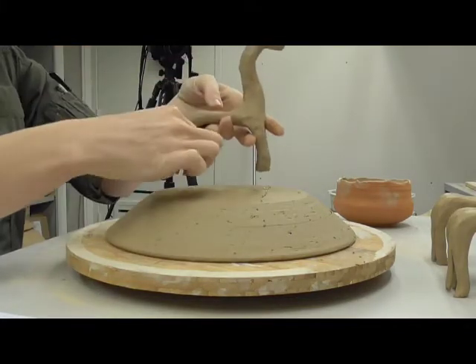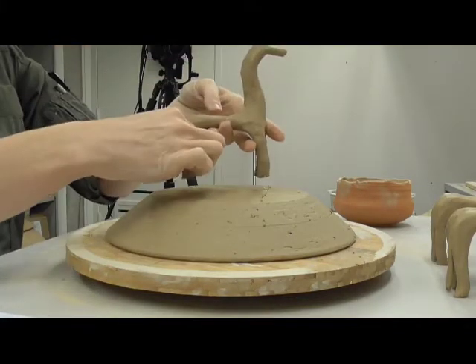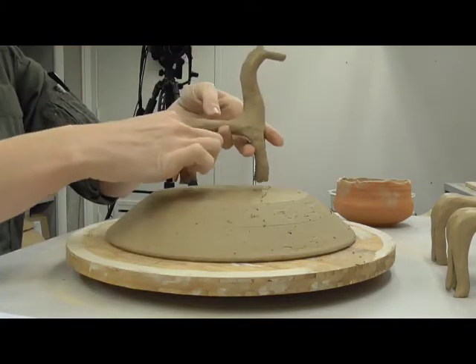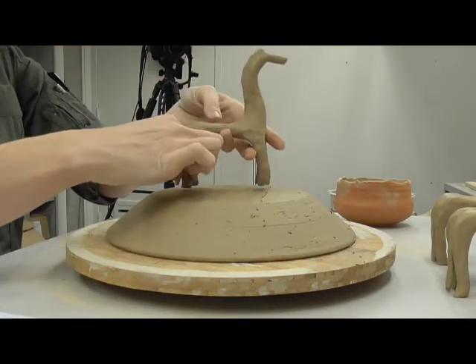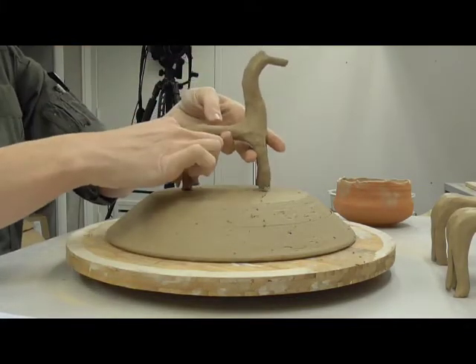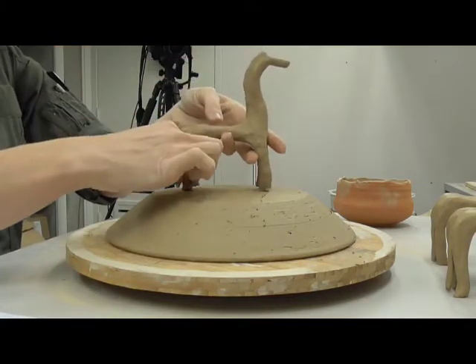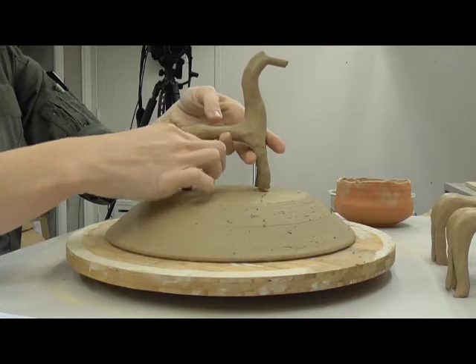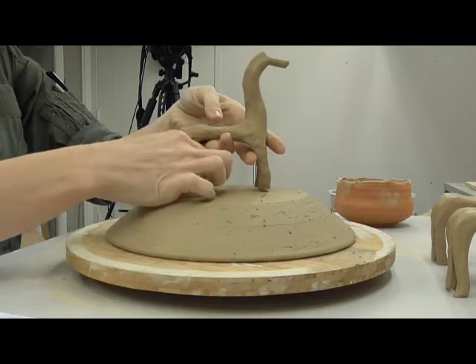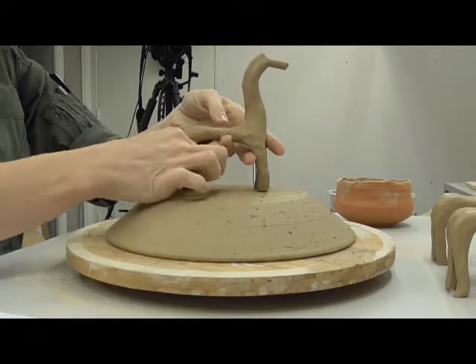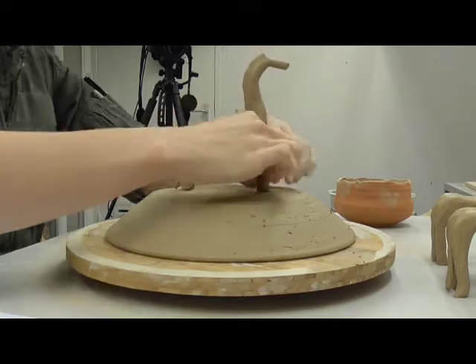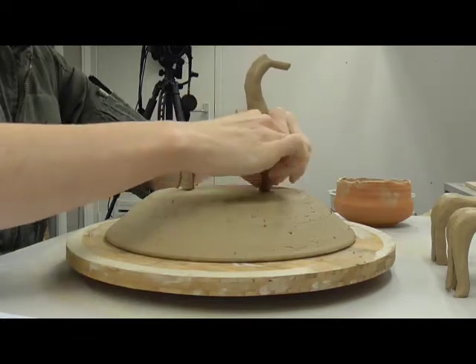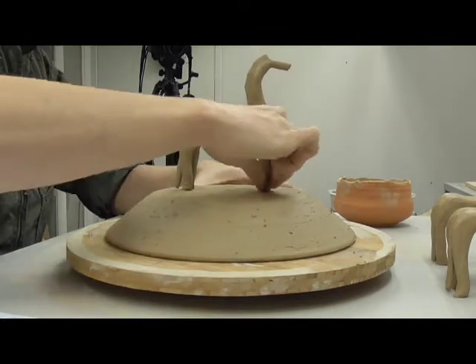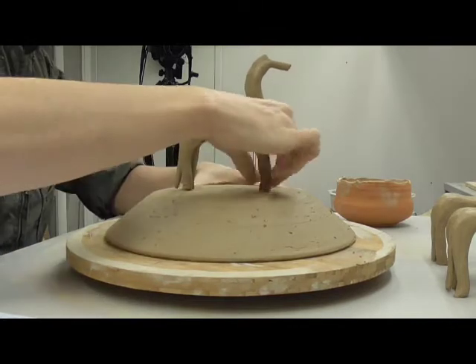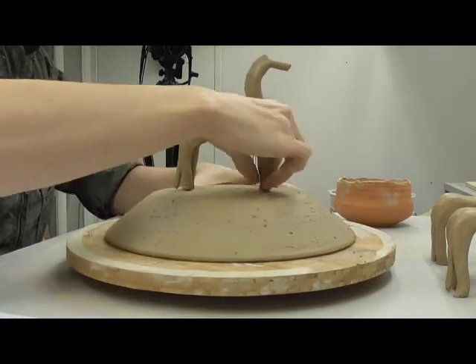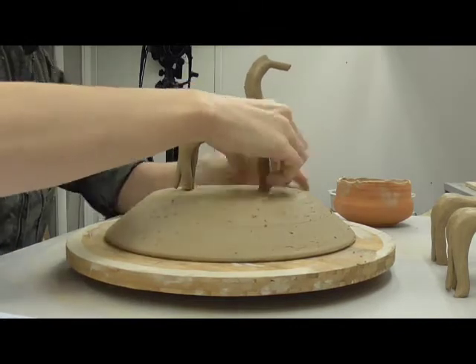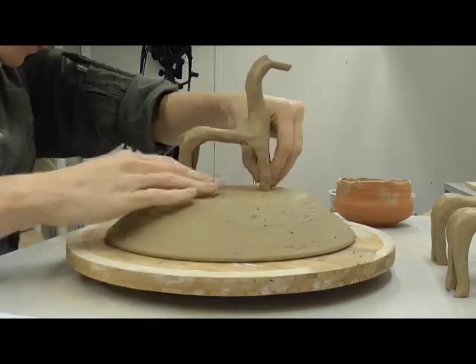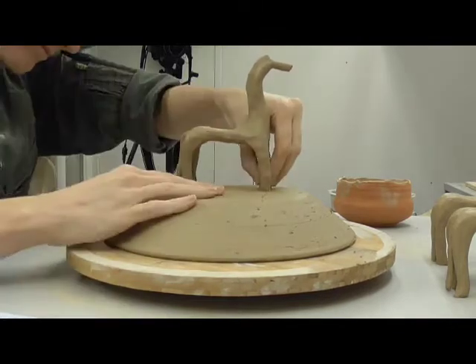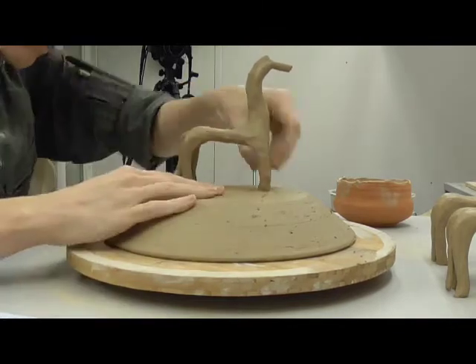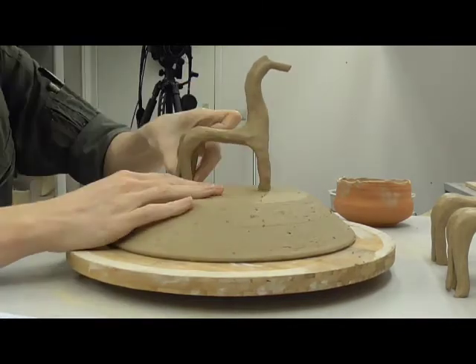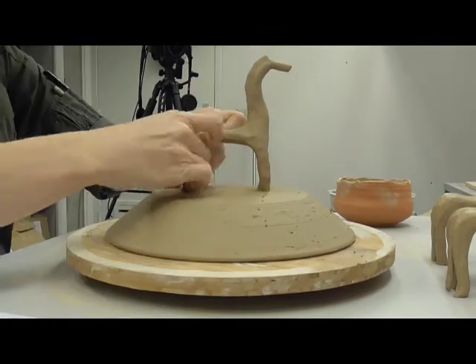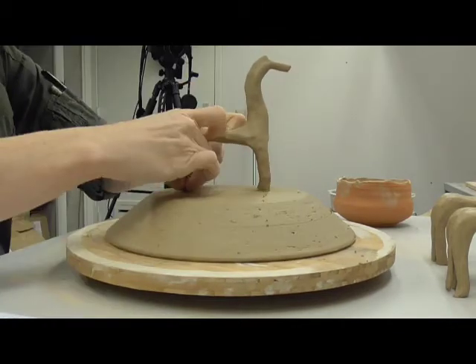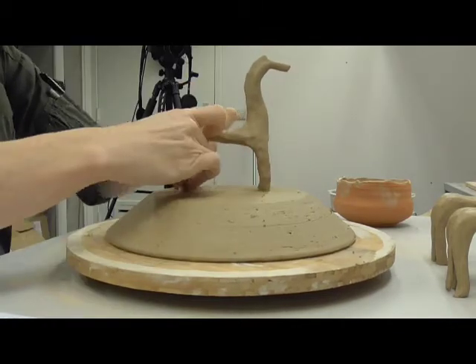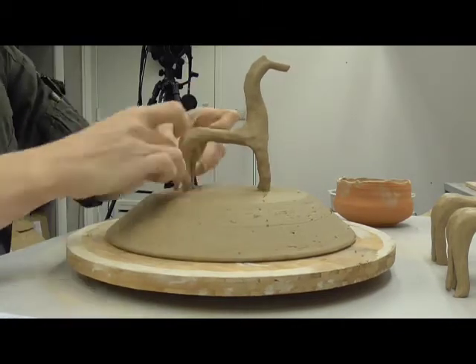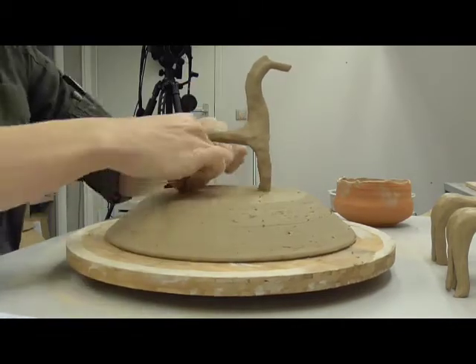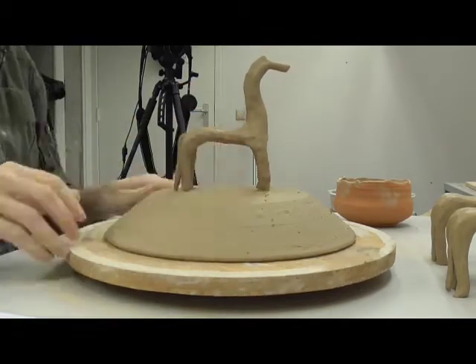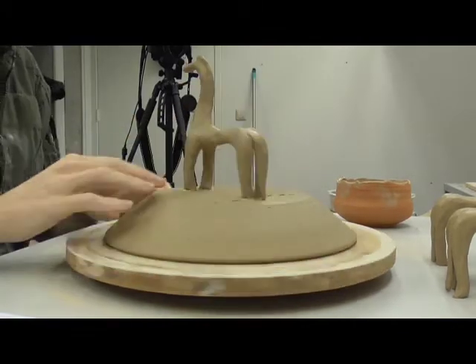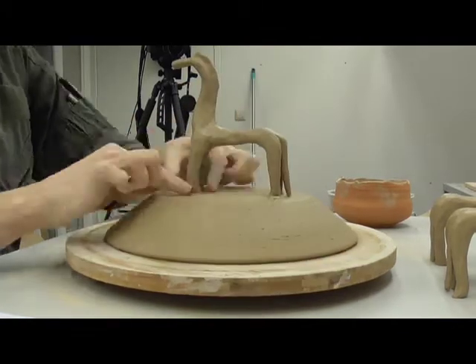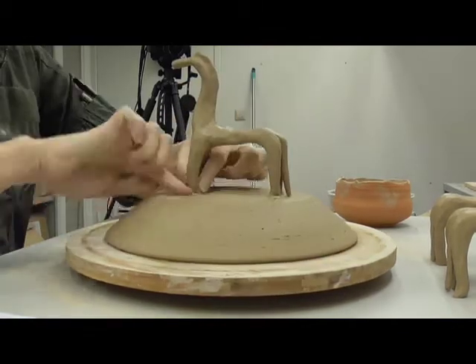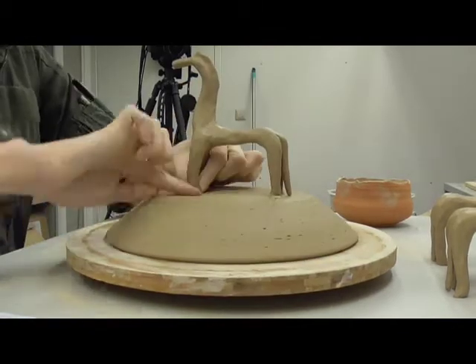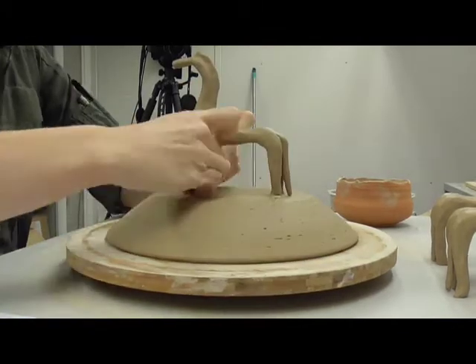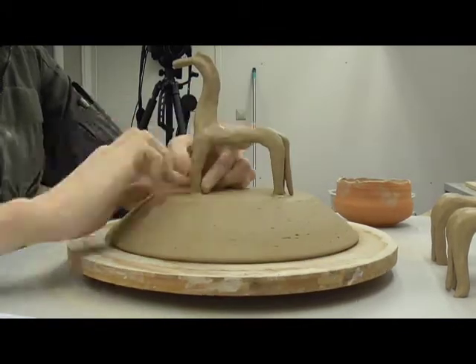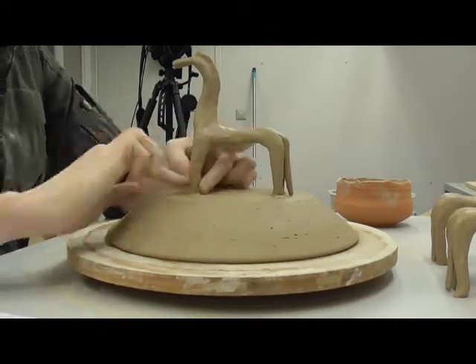After she attaches the figurines to the lid, she smooths everything to leave a clean surface.